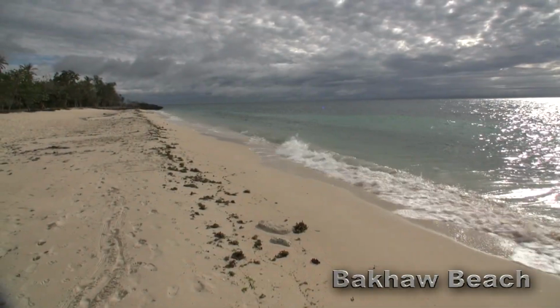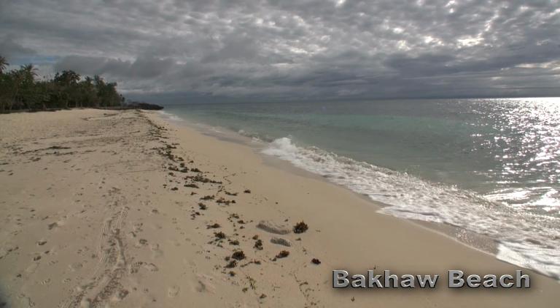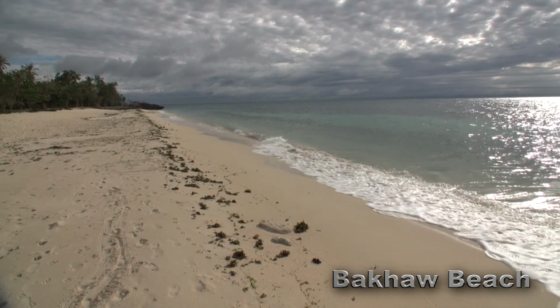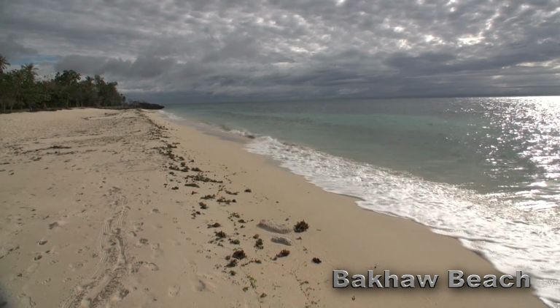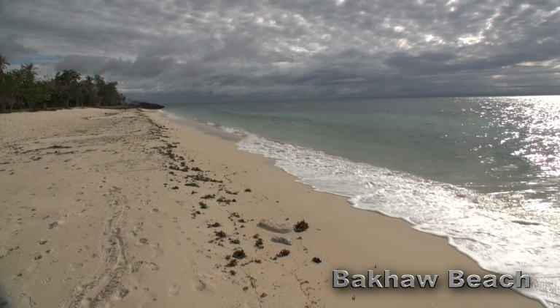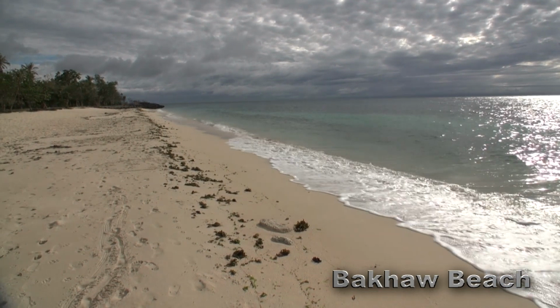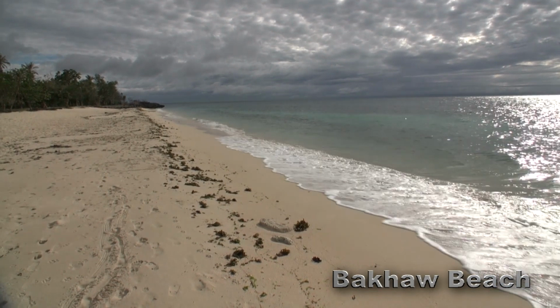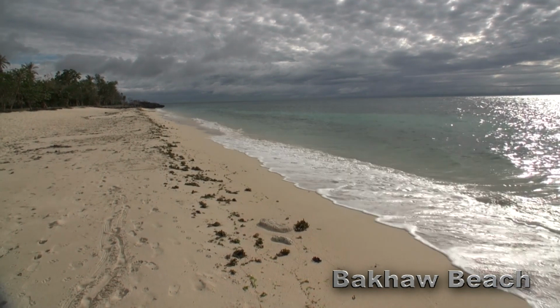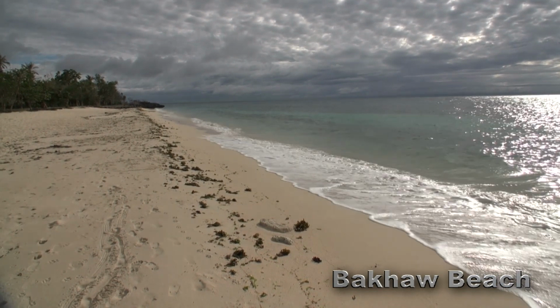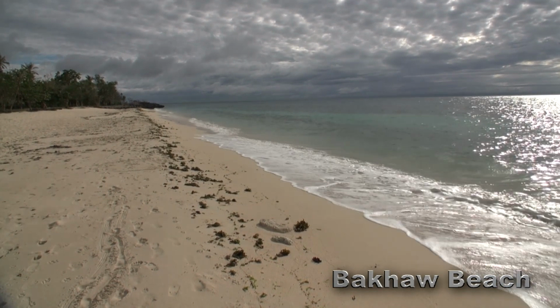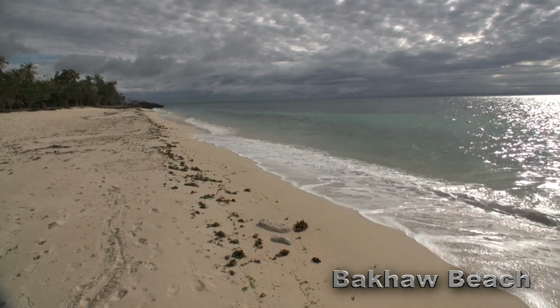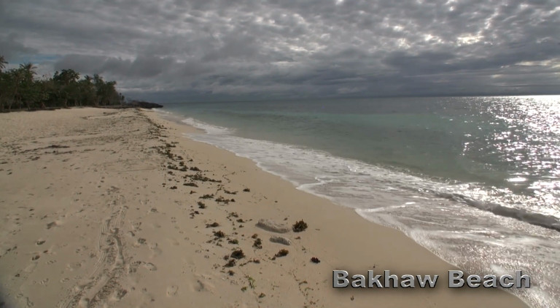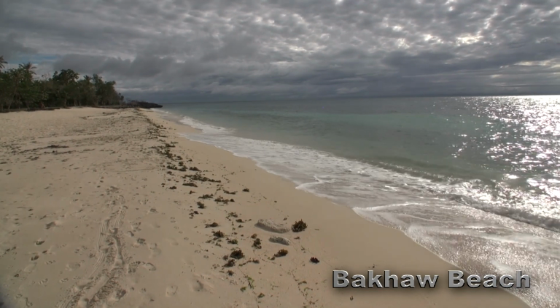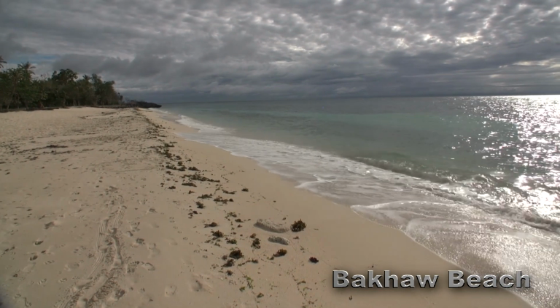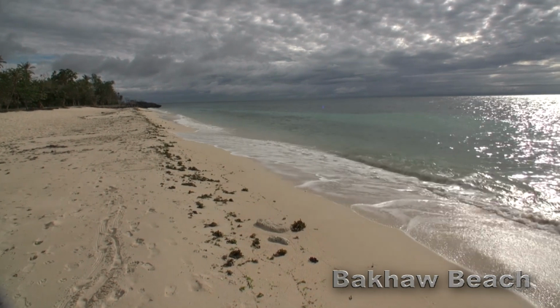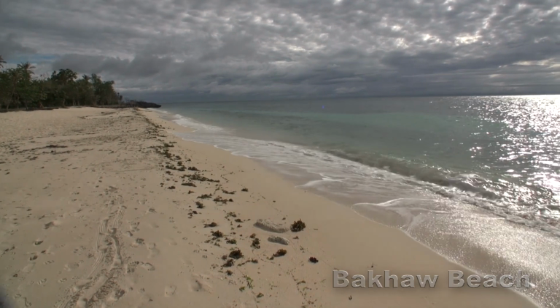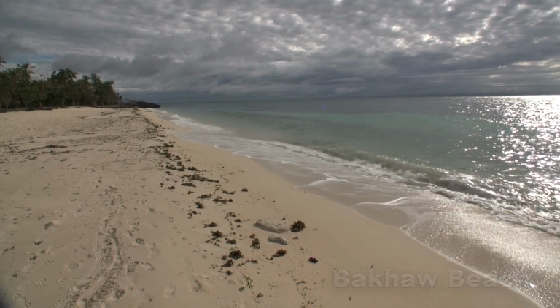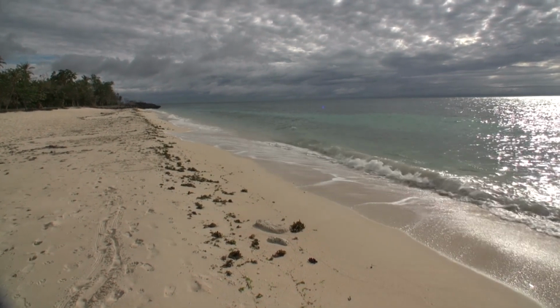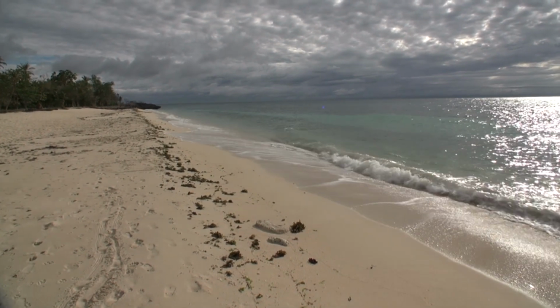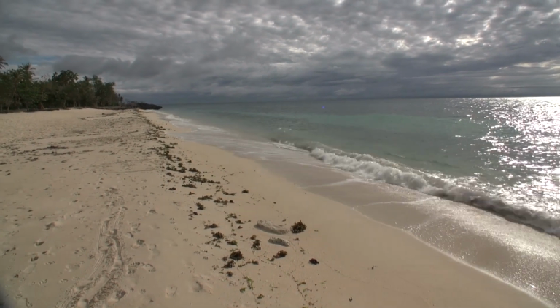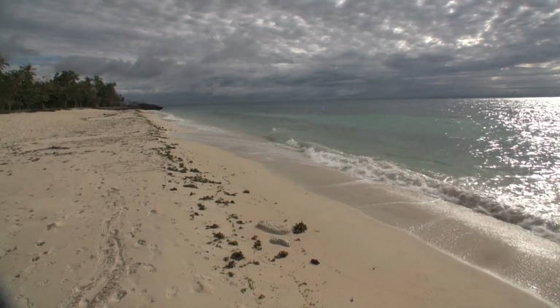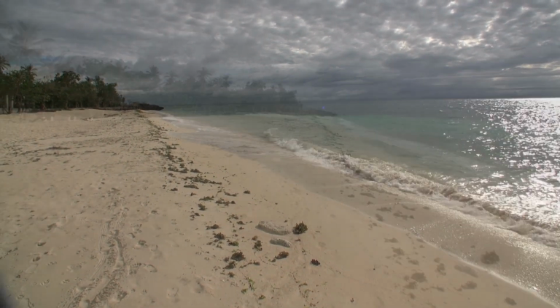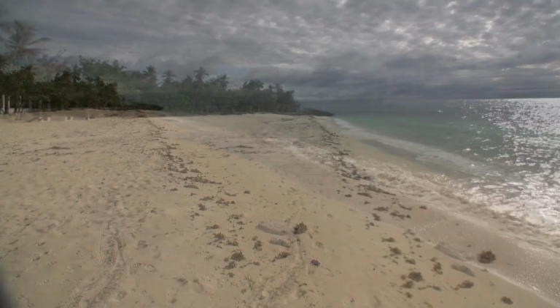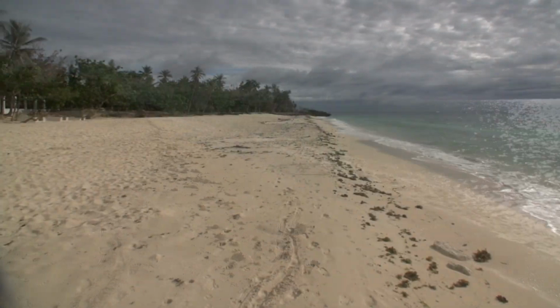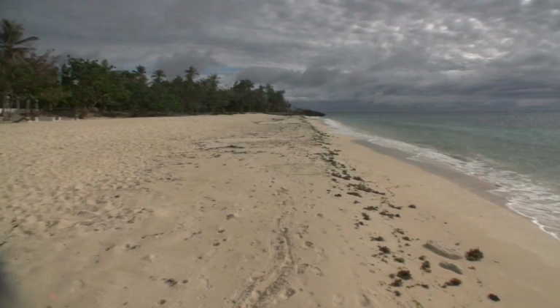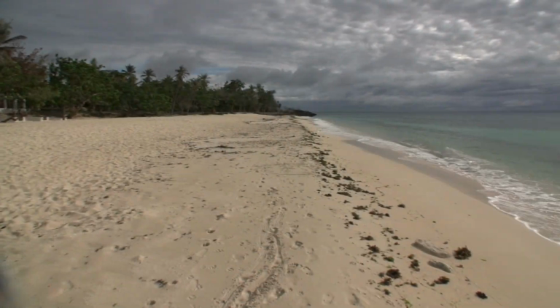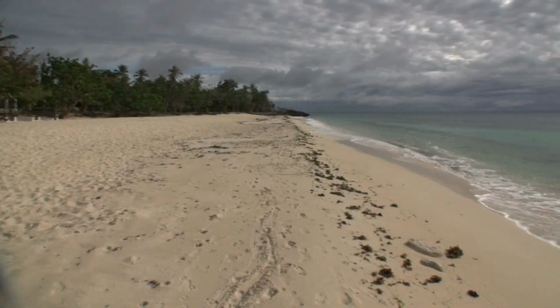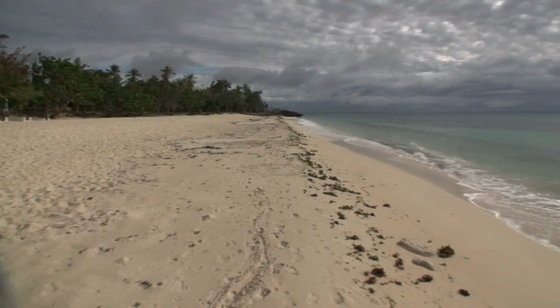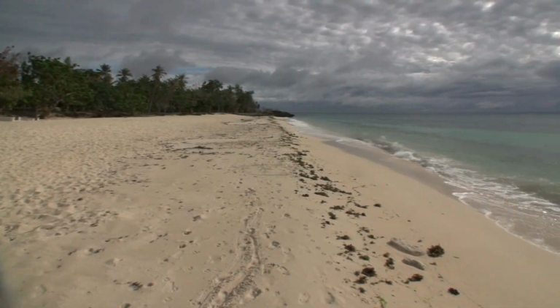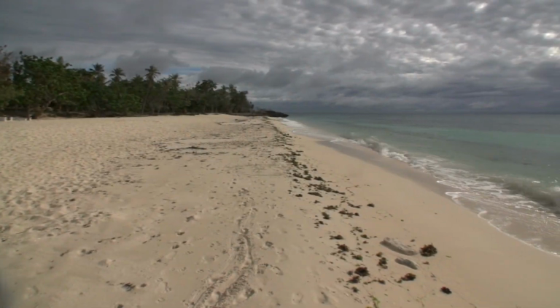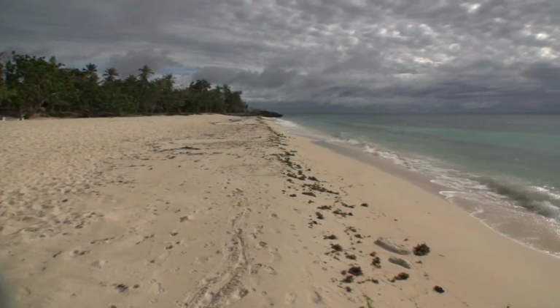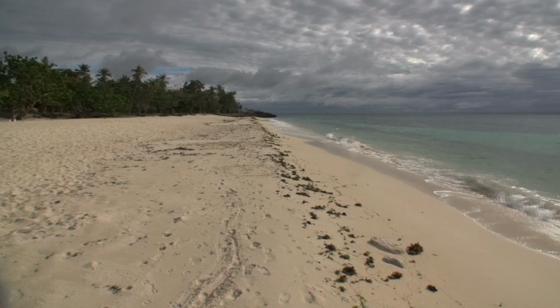Another beautiful beach in the Camotes is Bacau Beach. There are a couple of resorts here, which I'll show in another video.